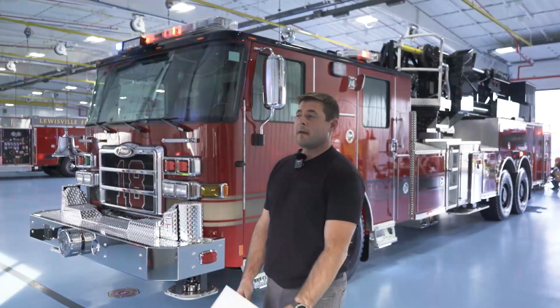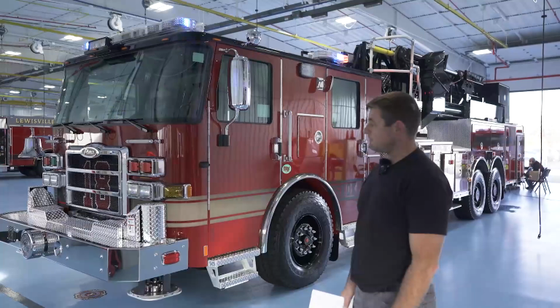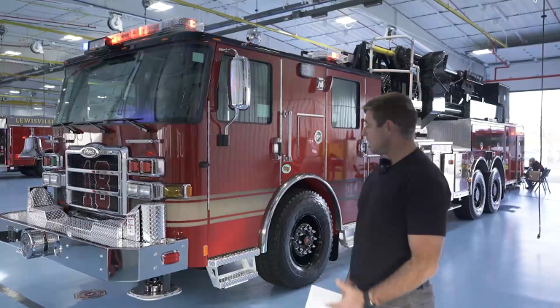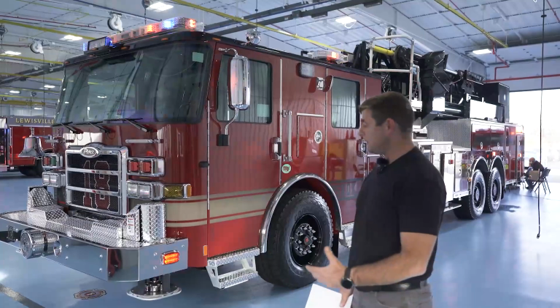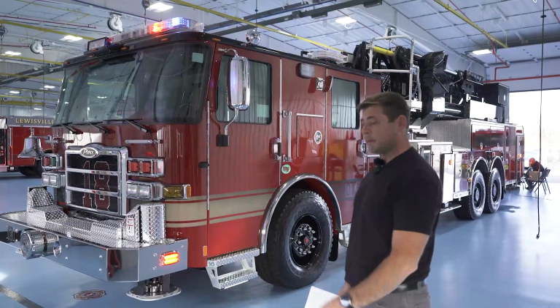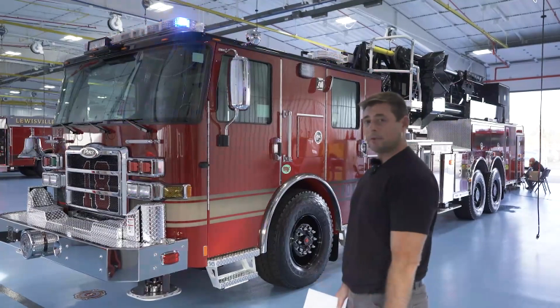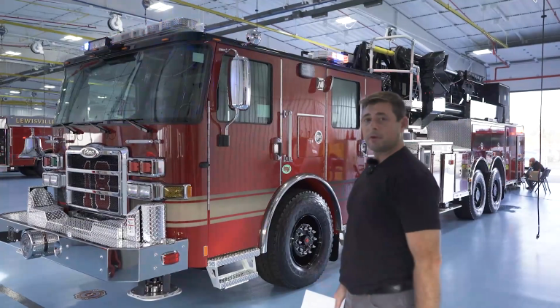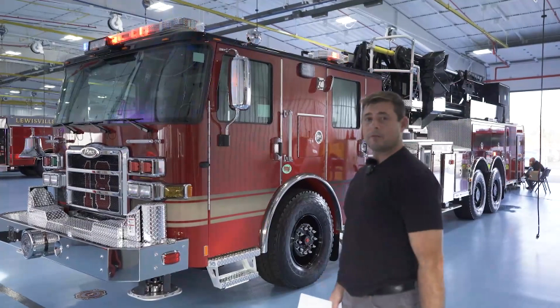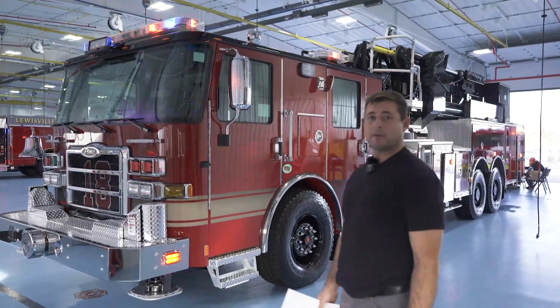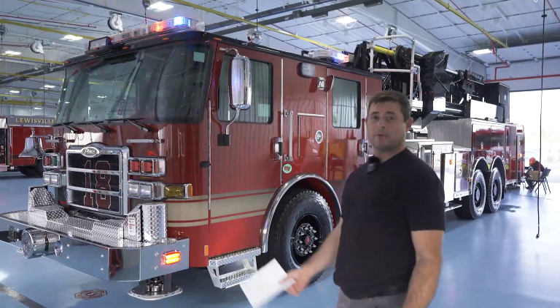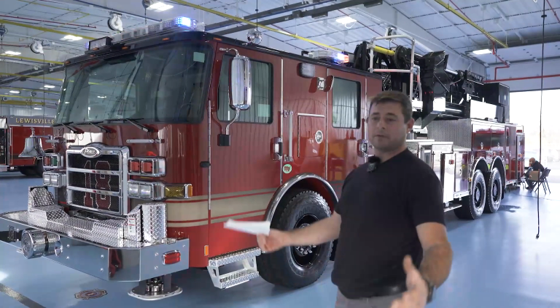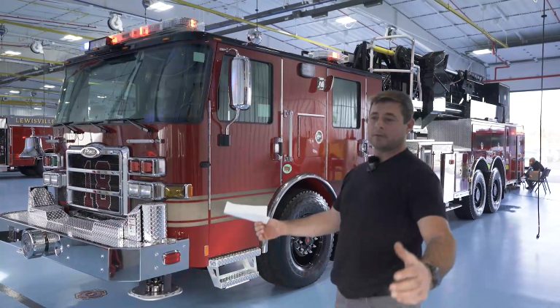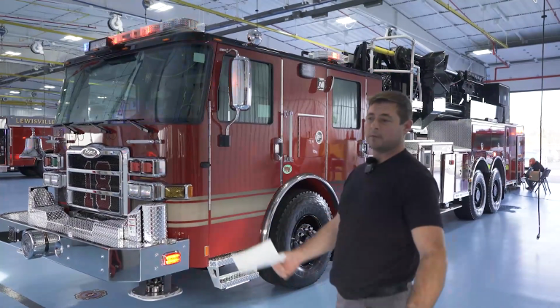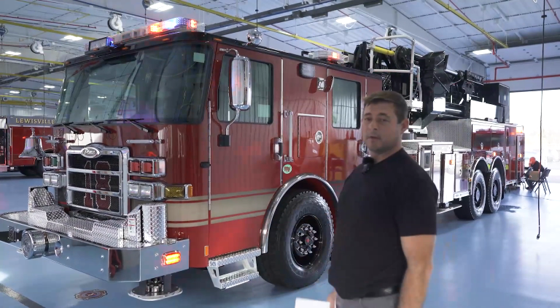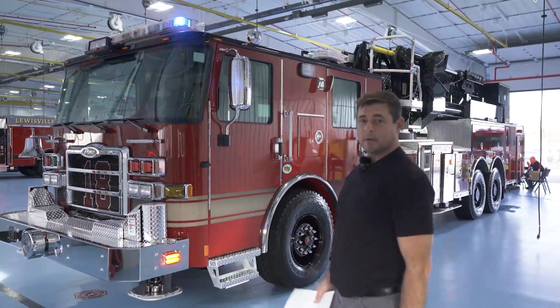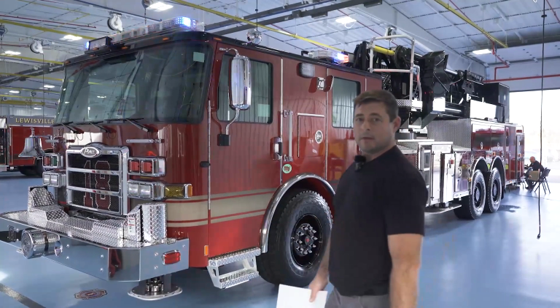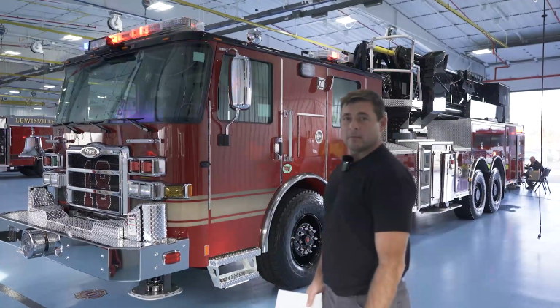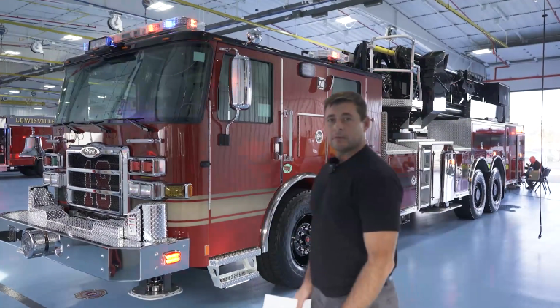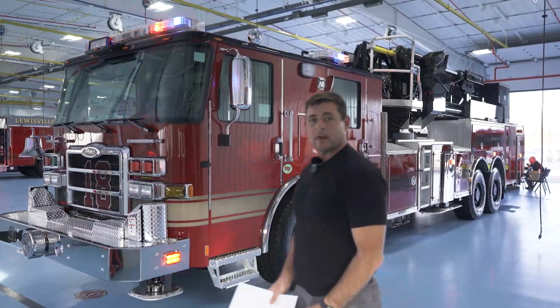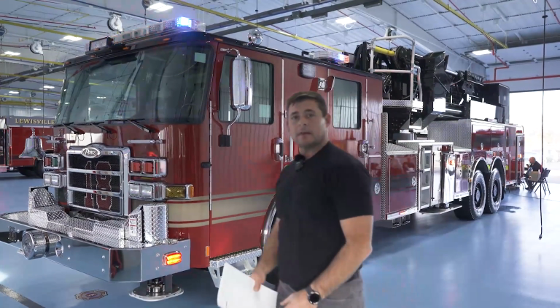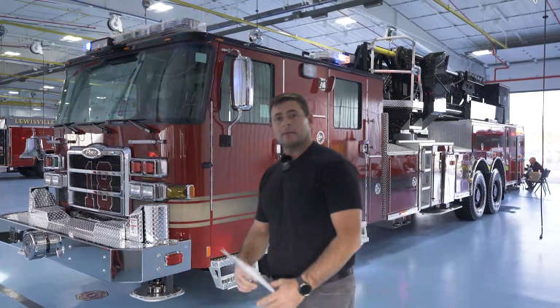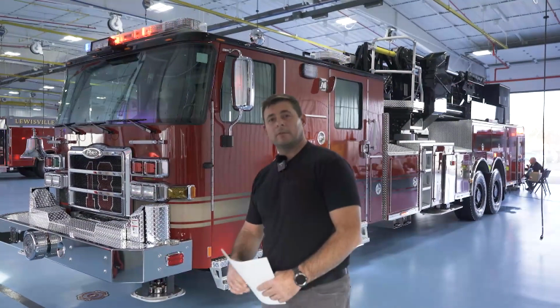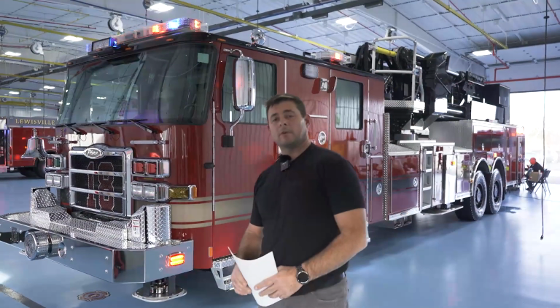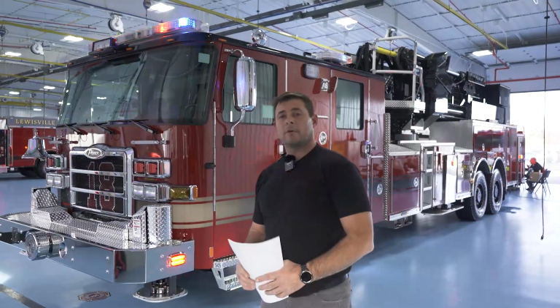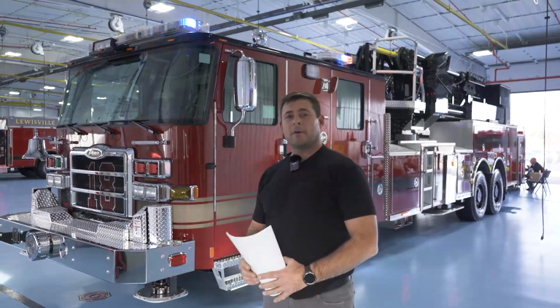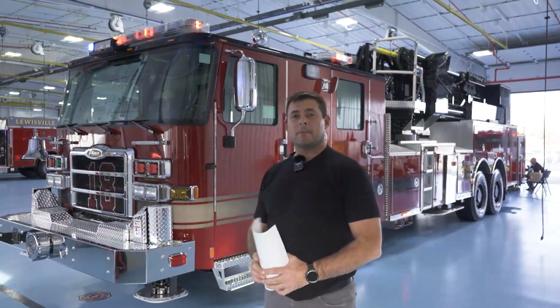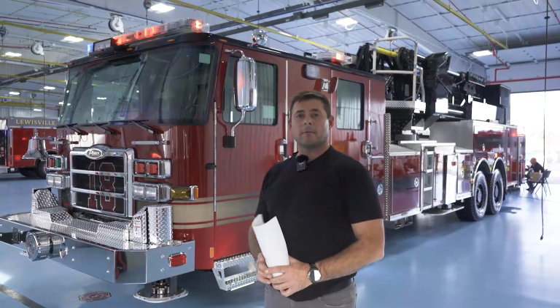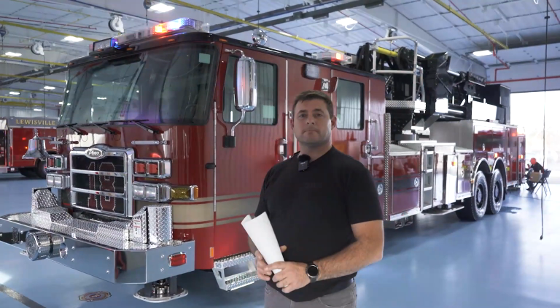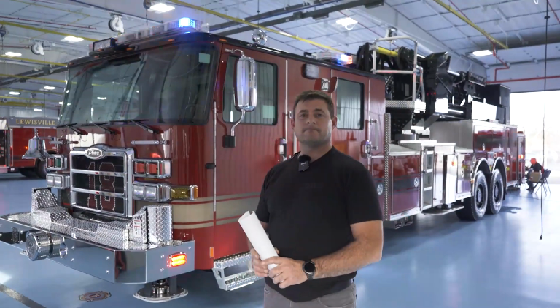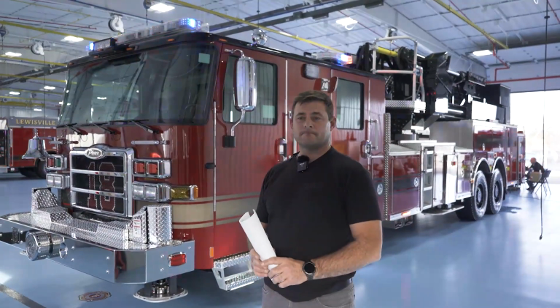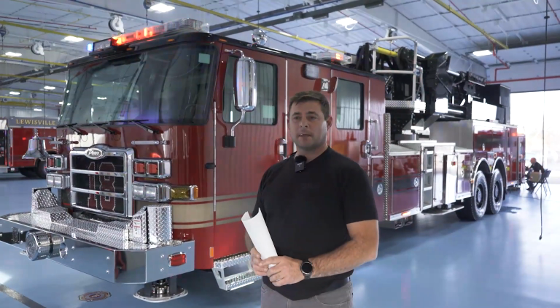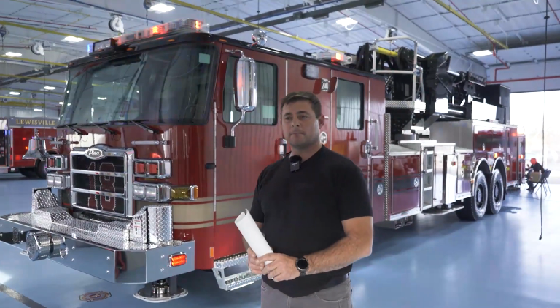That's our walk-around of our newest apparatus. I hope you liked what you saw. If you have questions, please contact us at Skokie Fire Department. Thank you.